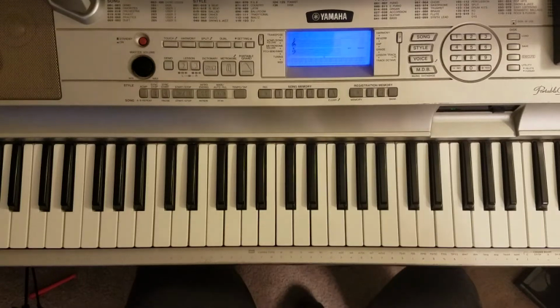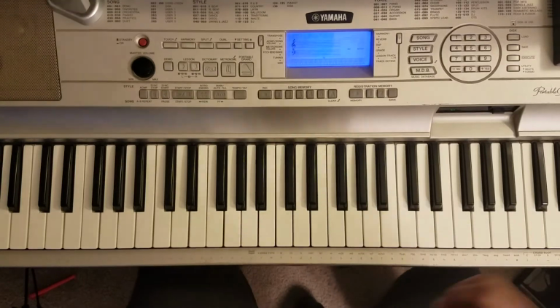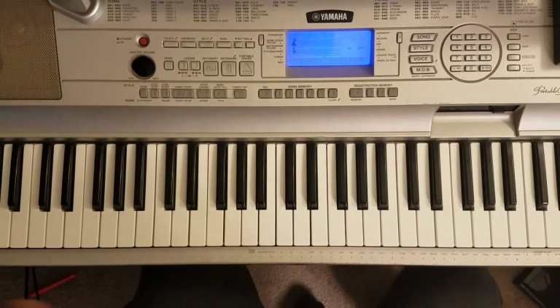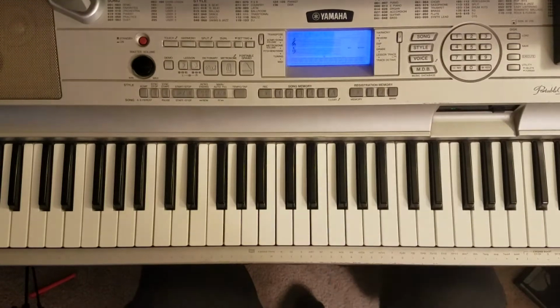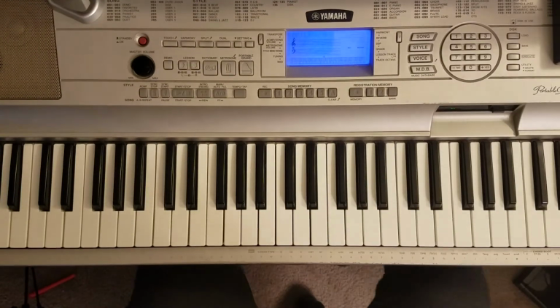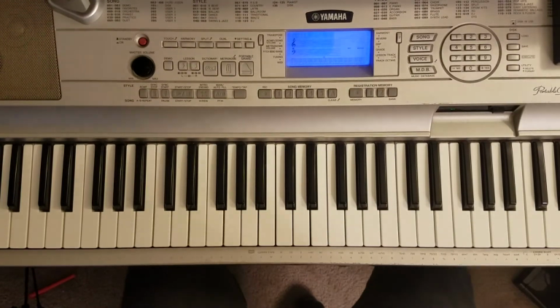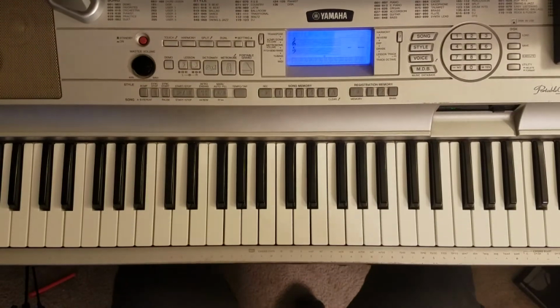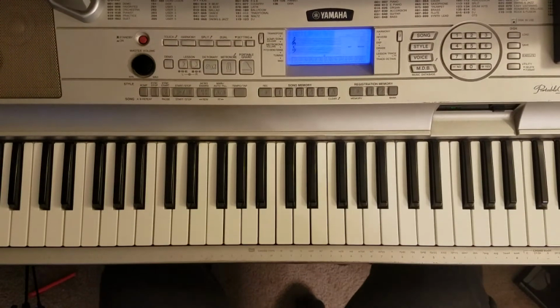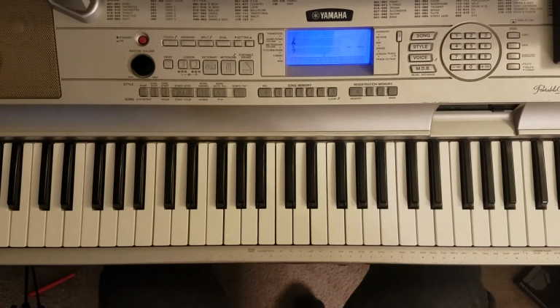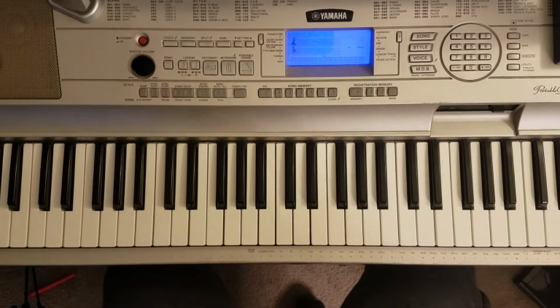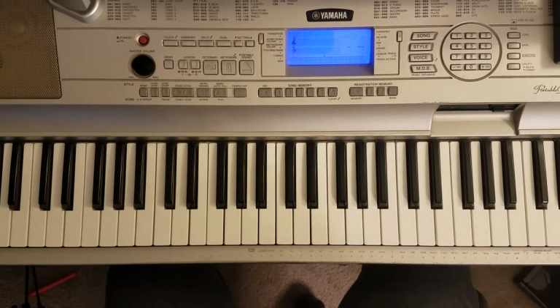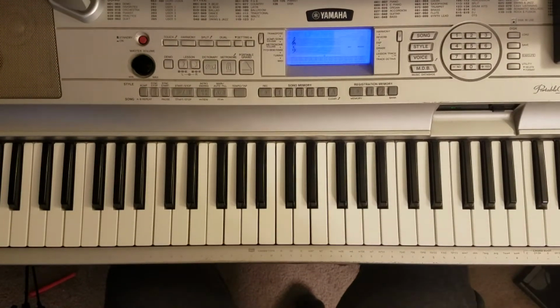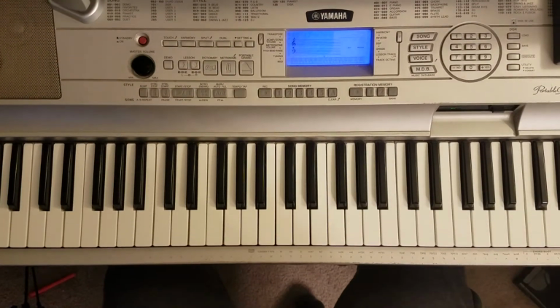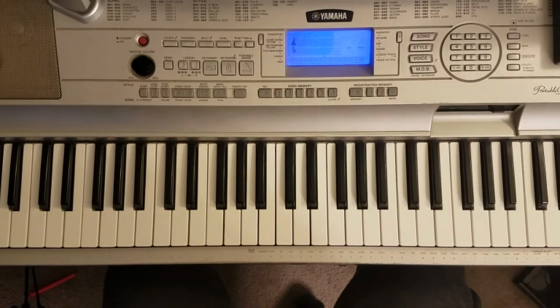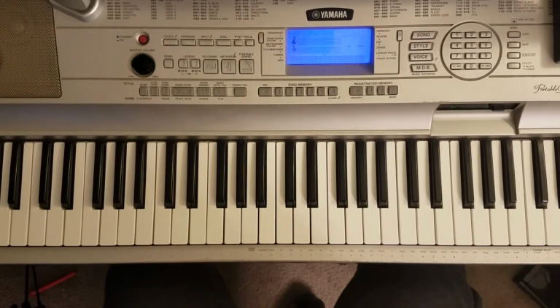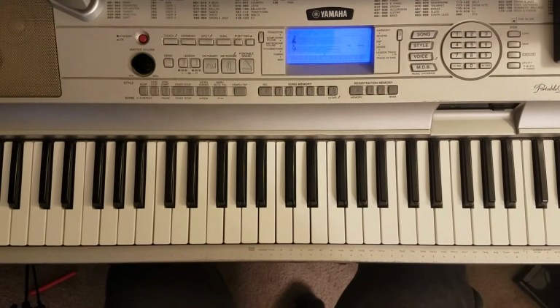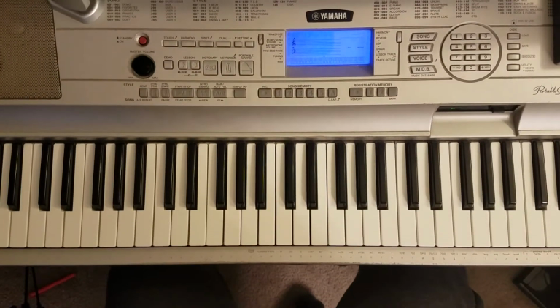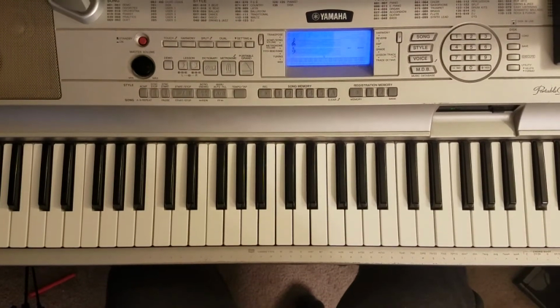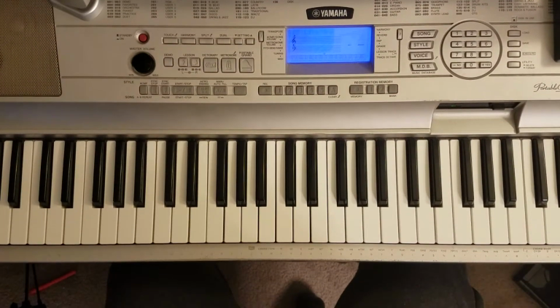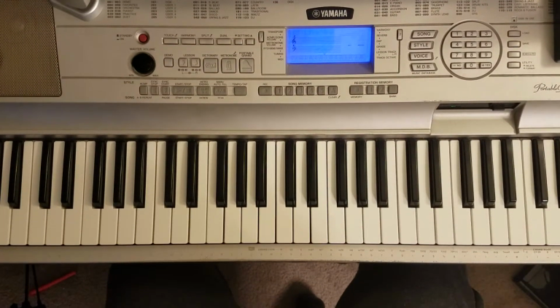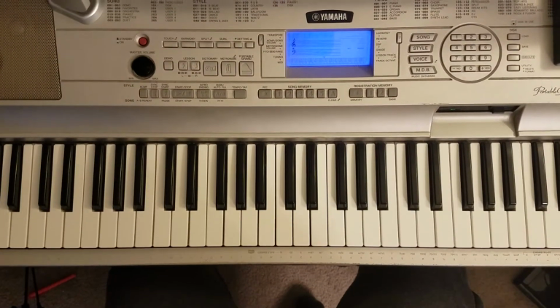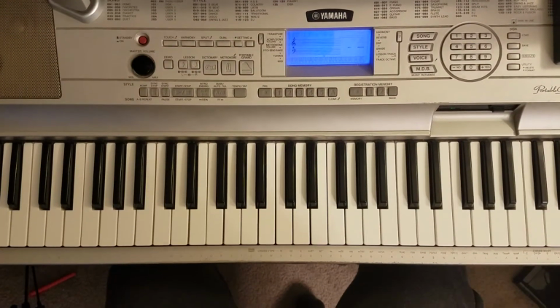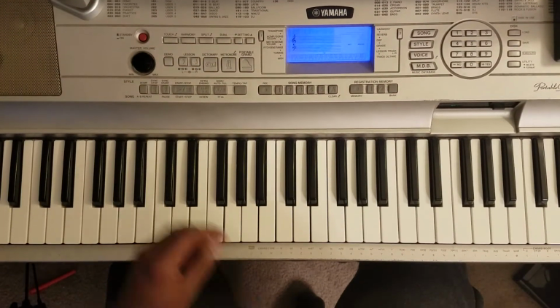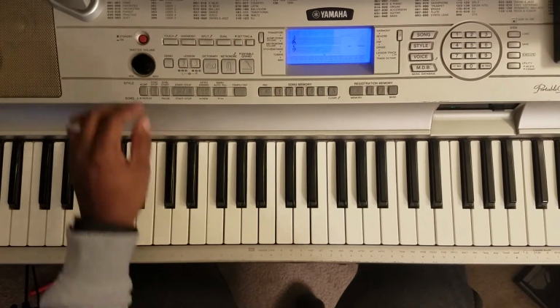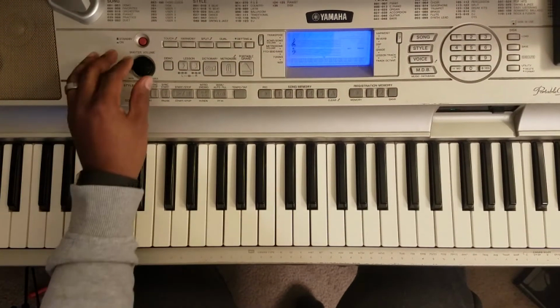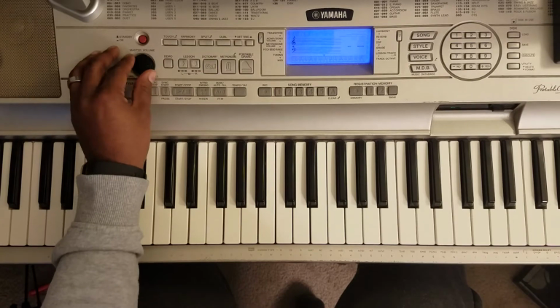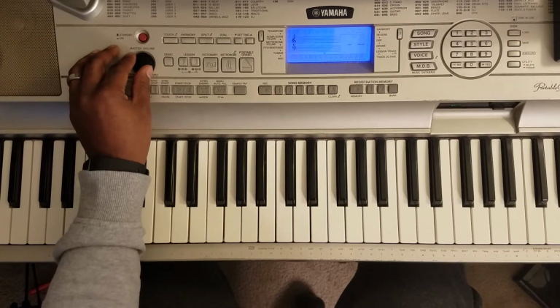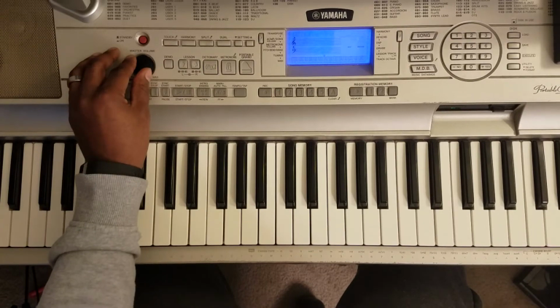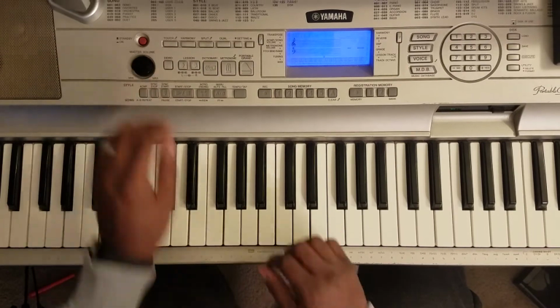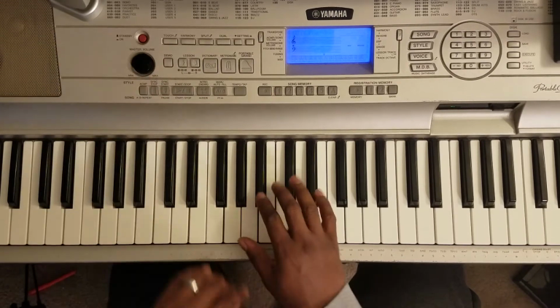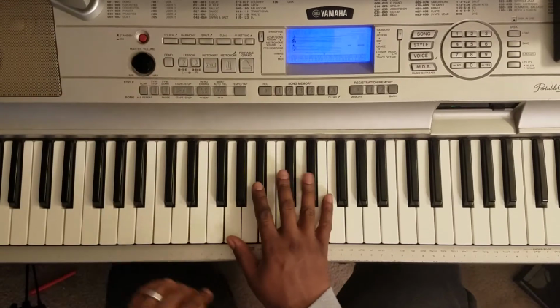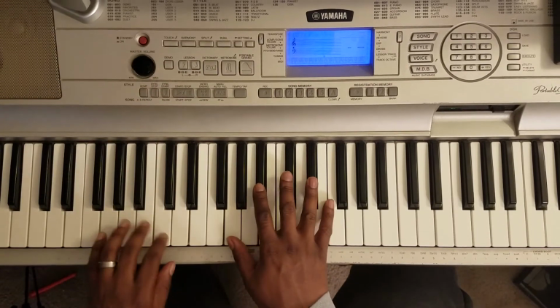What's going on man, it's your boy Marty DeLyric. I'm going to show you how to play Anthony Hamilton's 'Charlene.' It's going to sound like this.